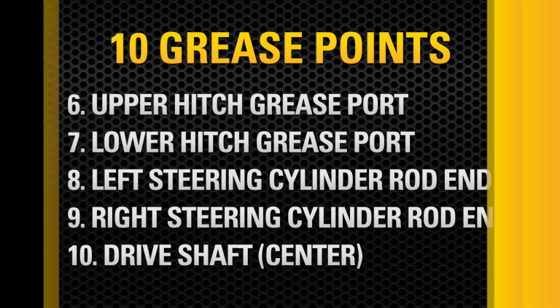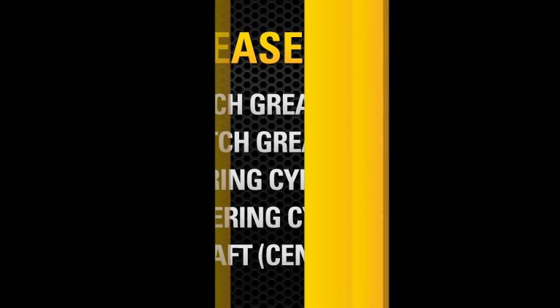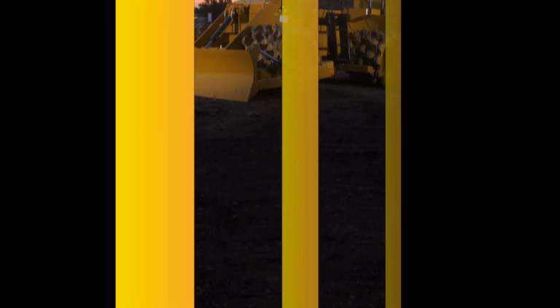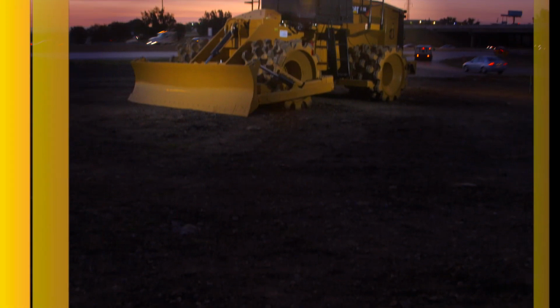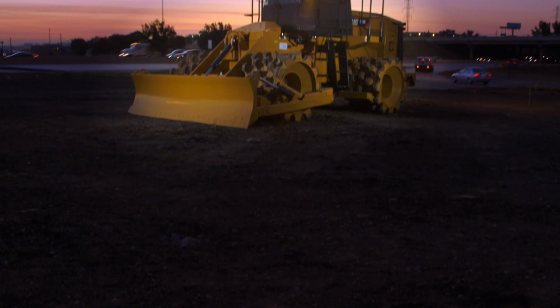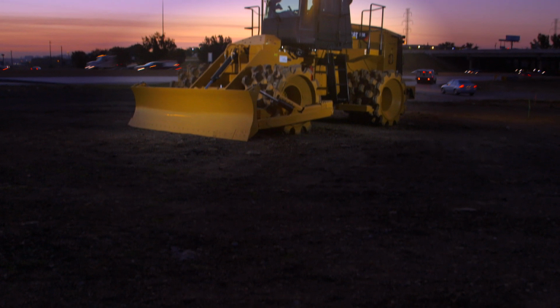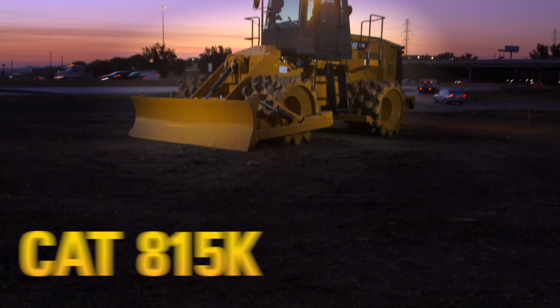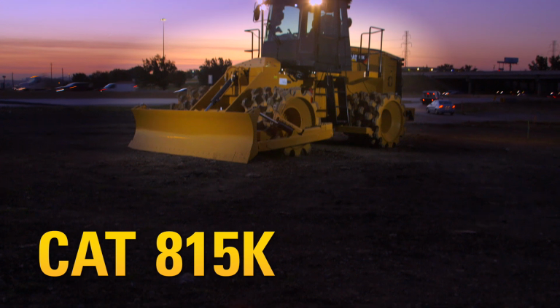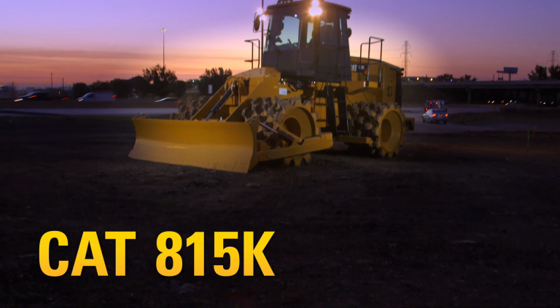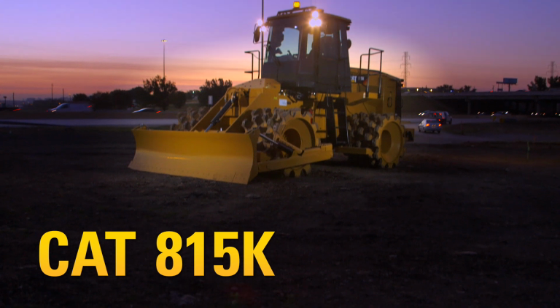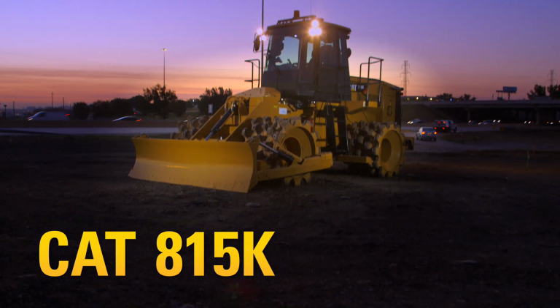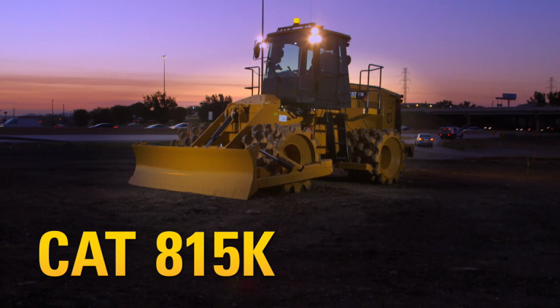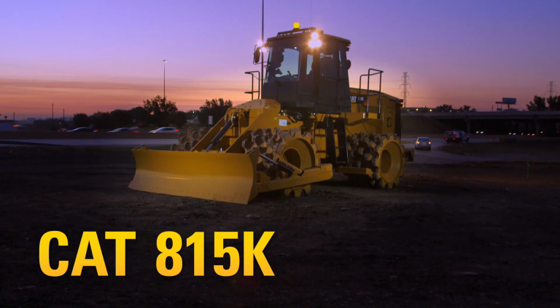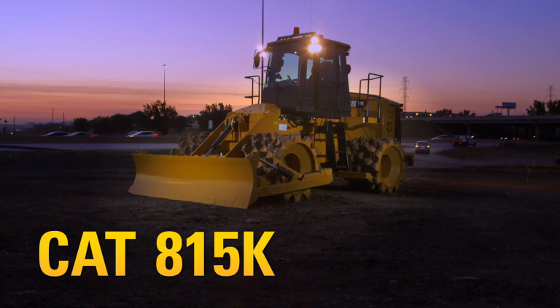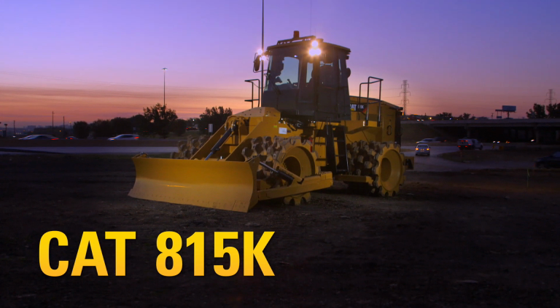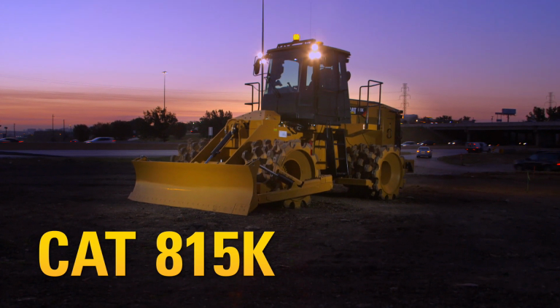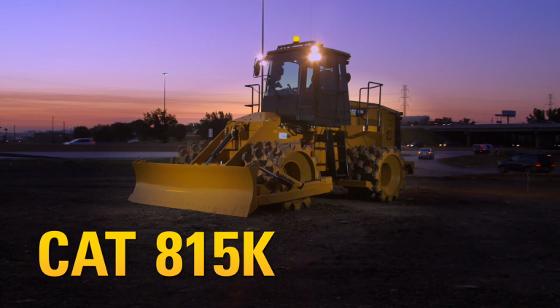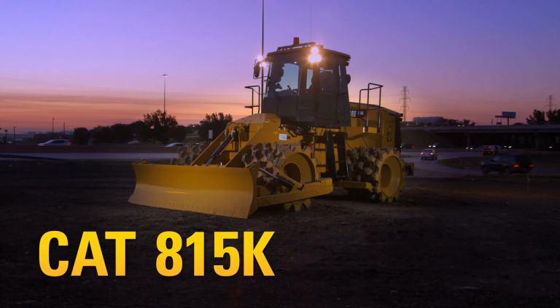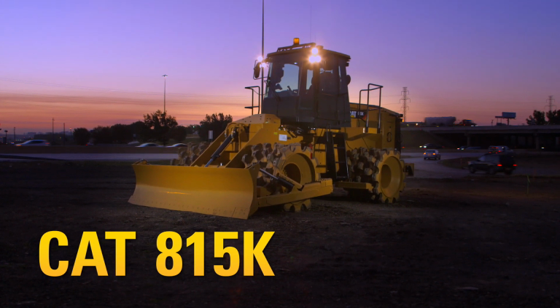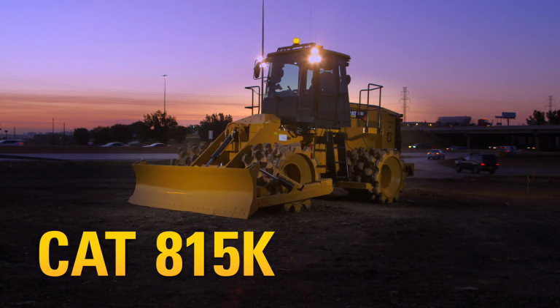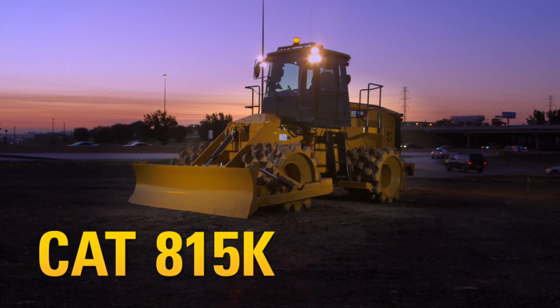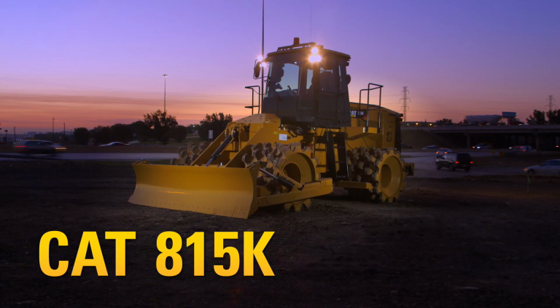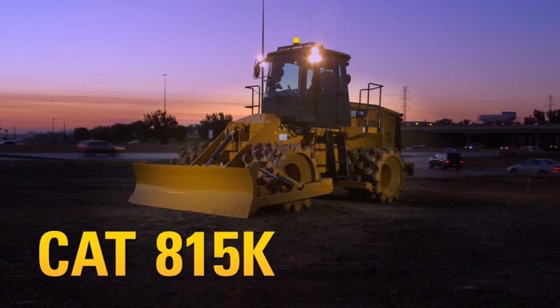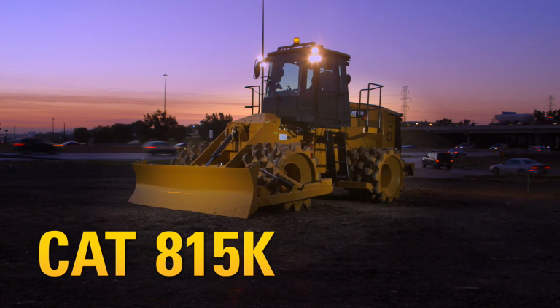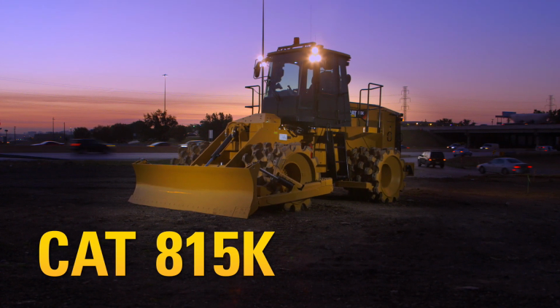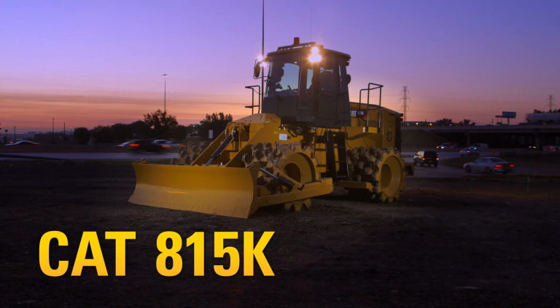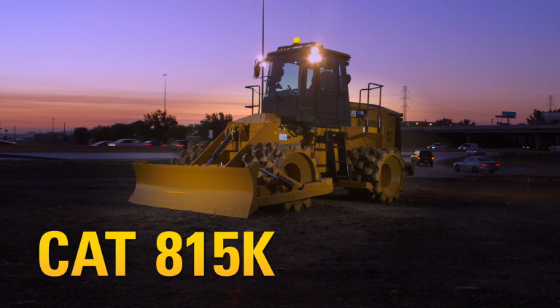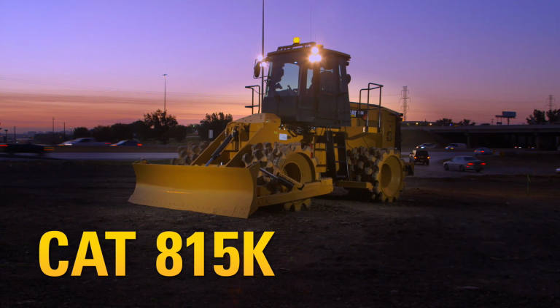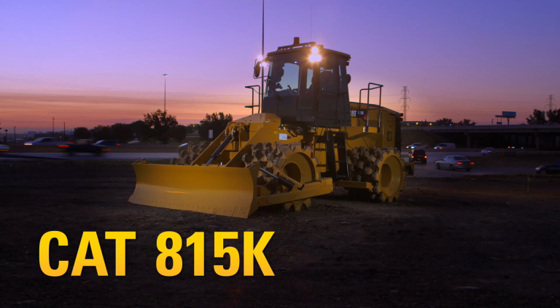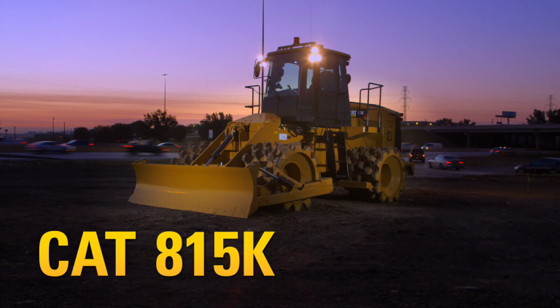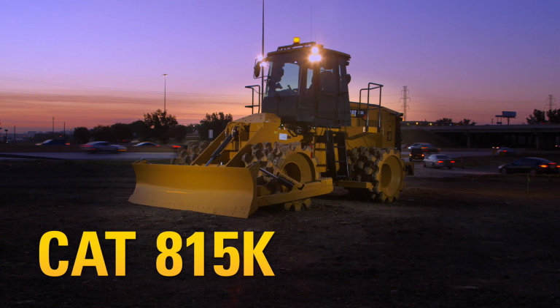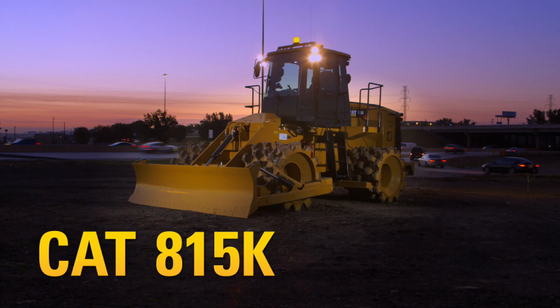As you can see, the new 815K was built with technician and operator safety in mind.